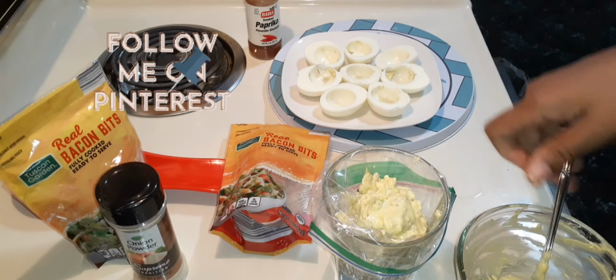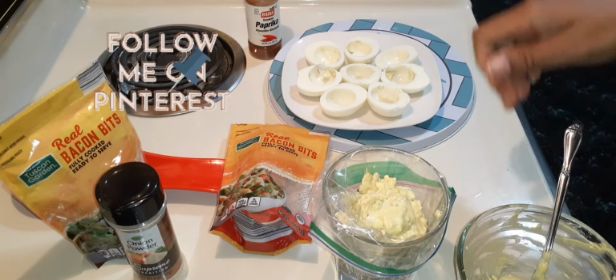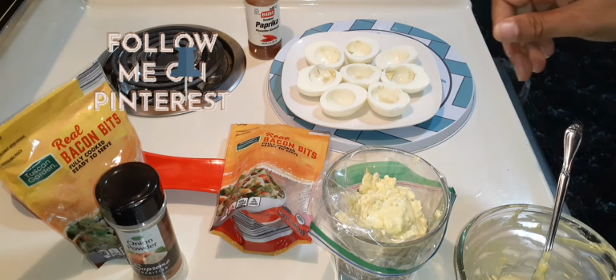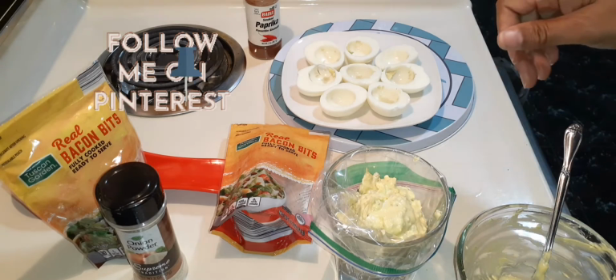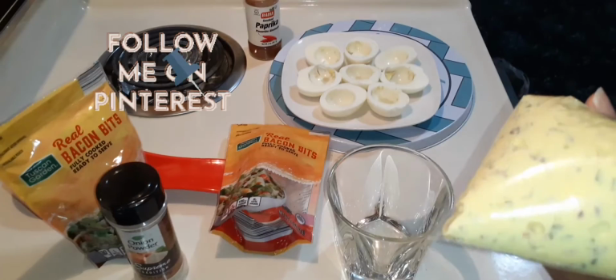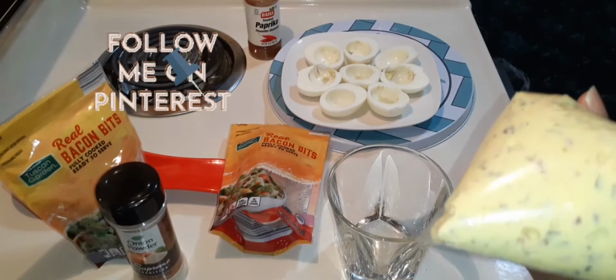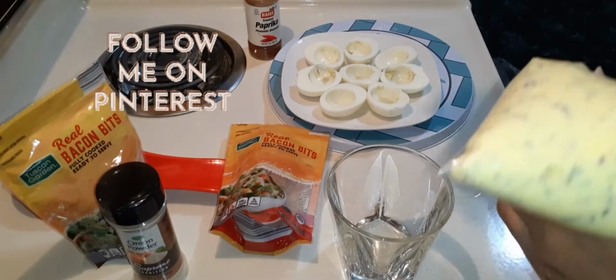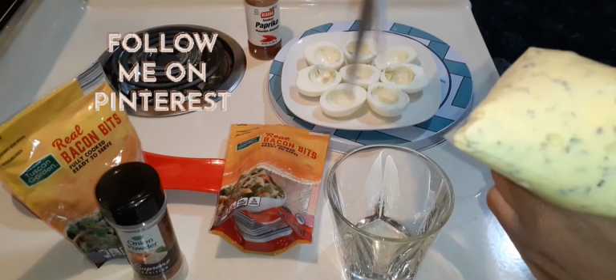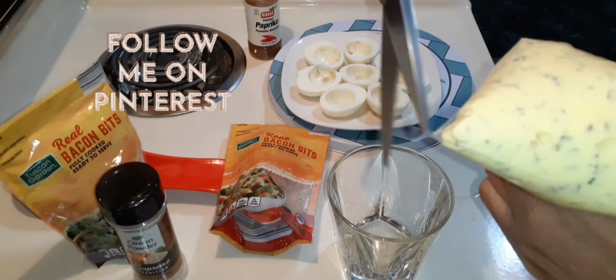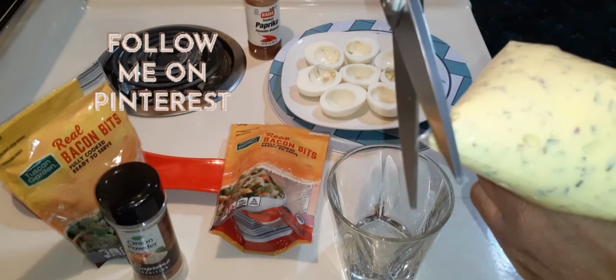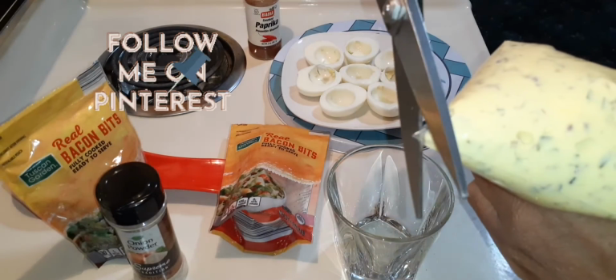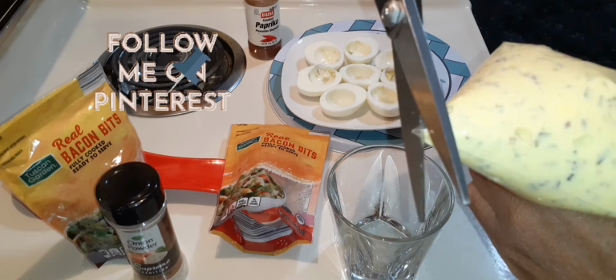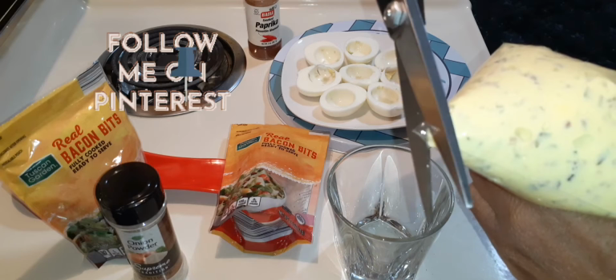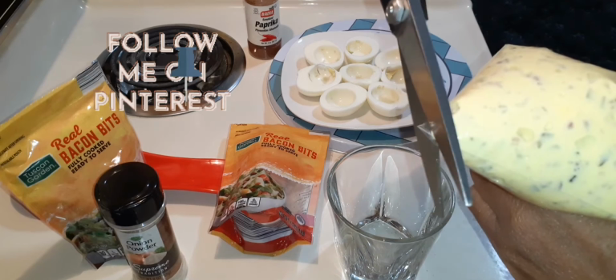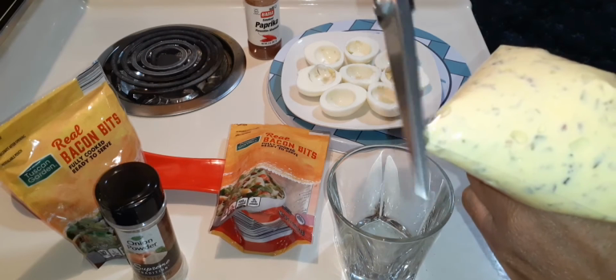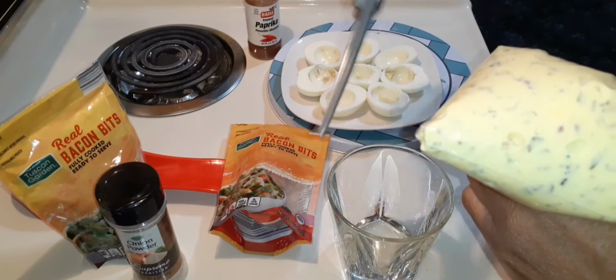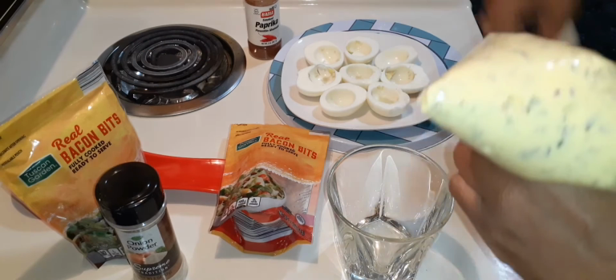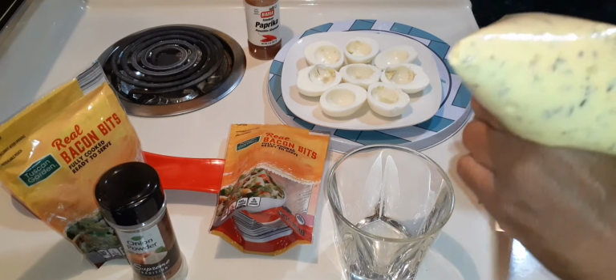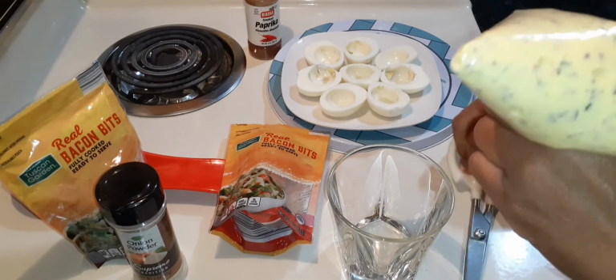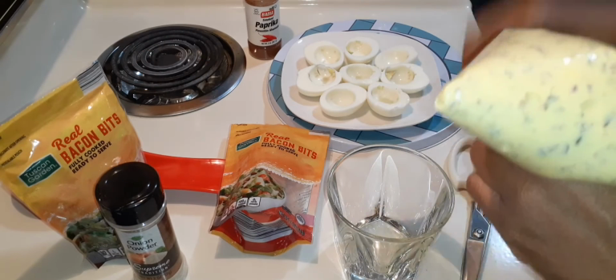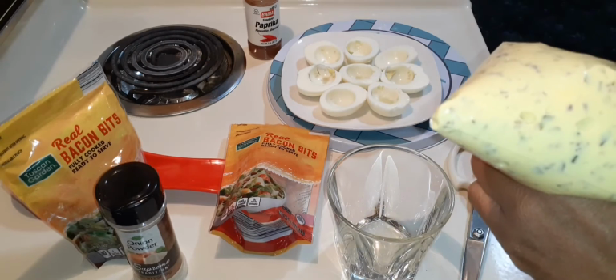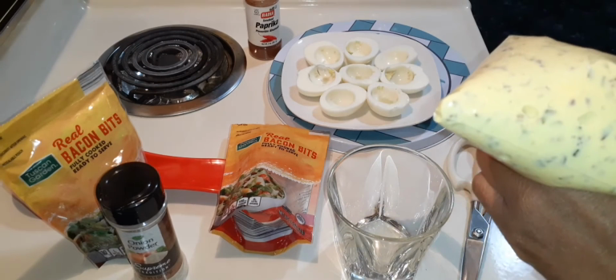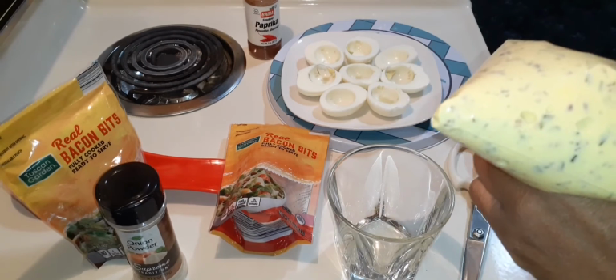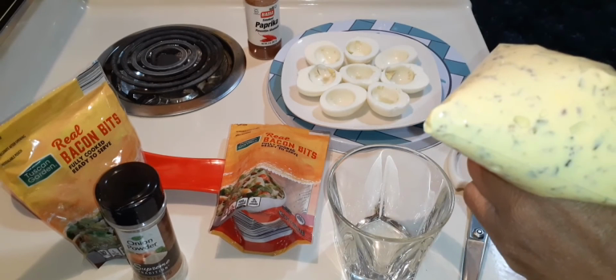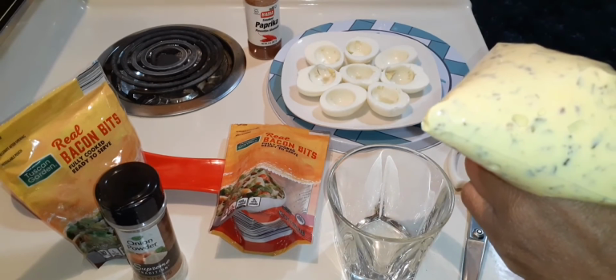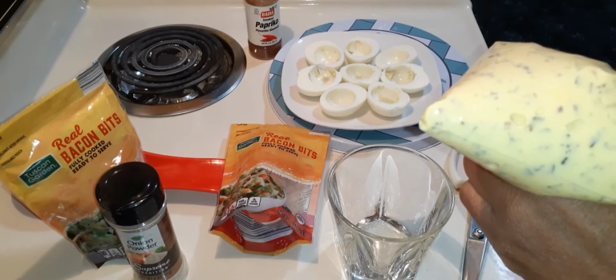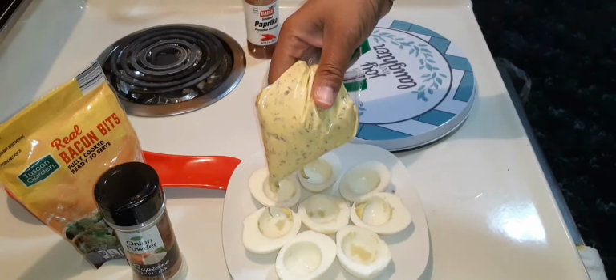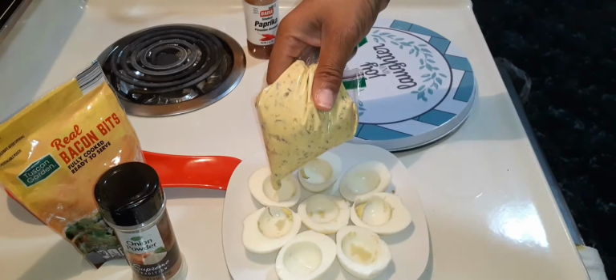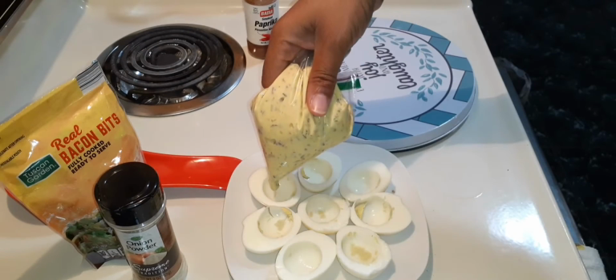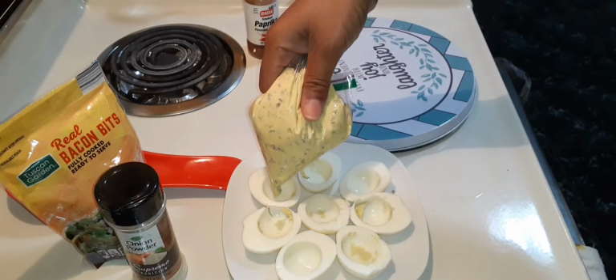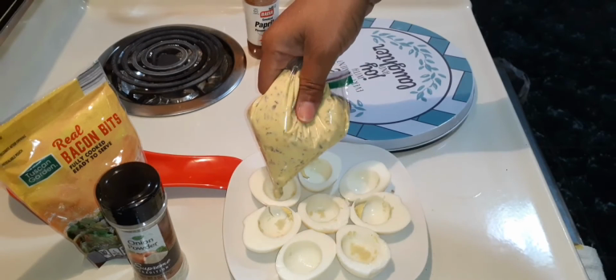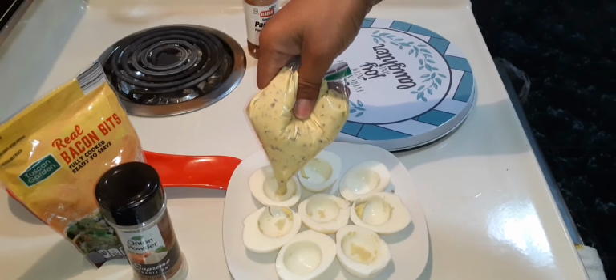Now I'm going to seal the bag and cut the tip off — just cut that tip right off — and now we're going to fill the eggs just like this.